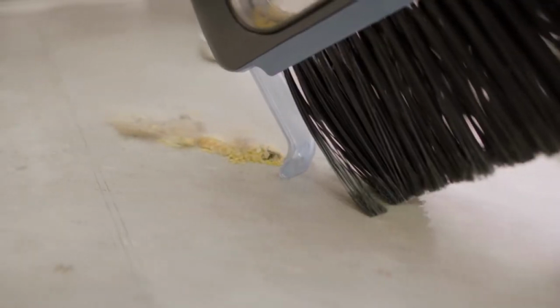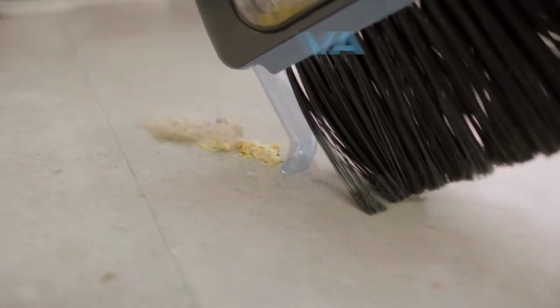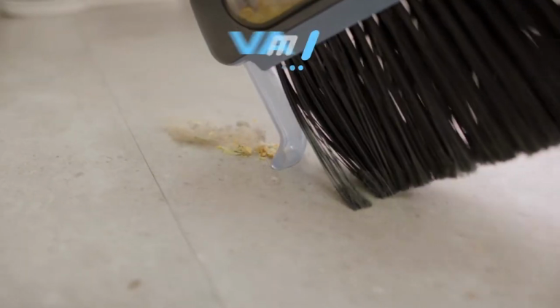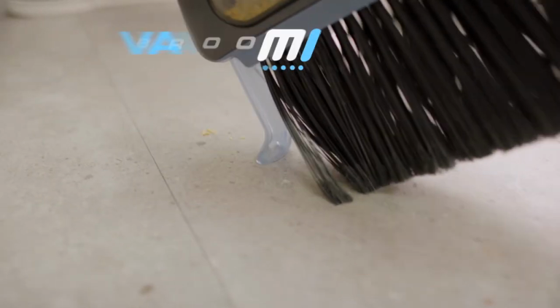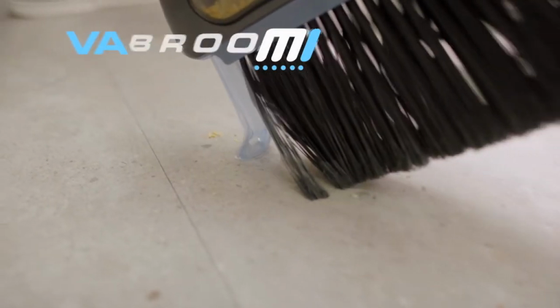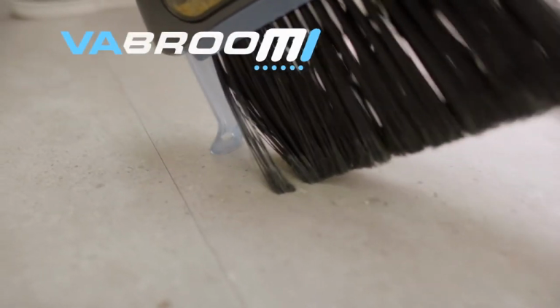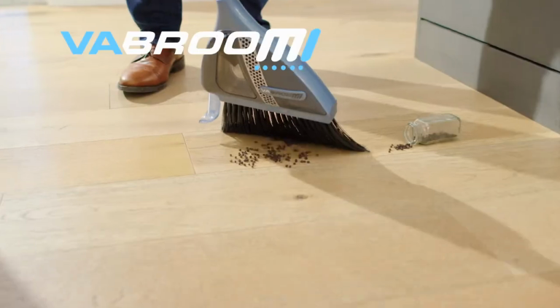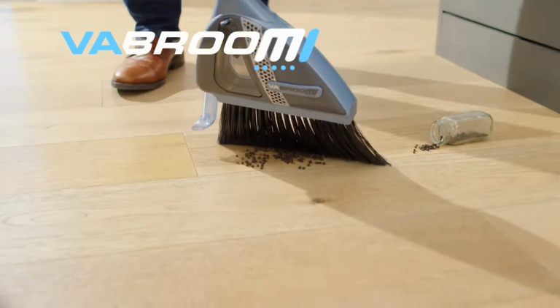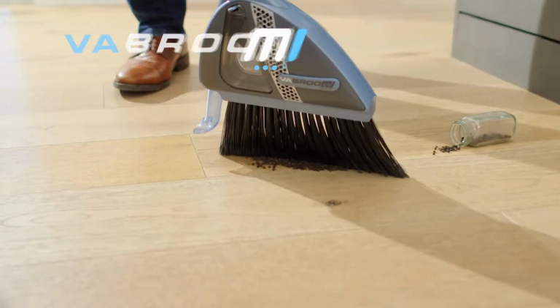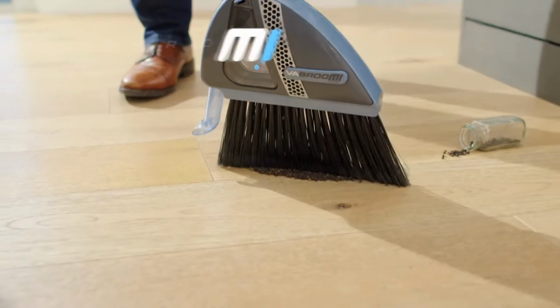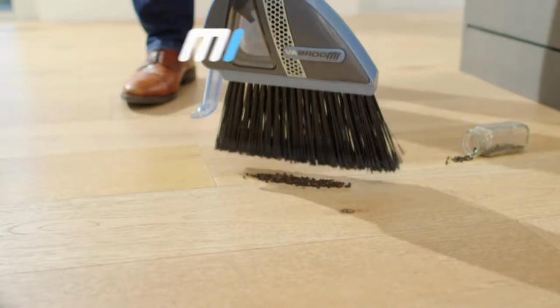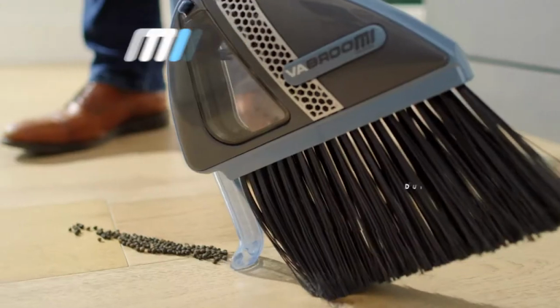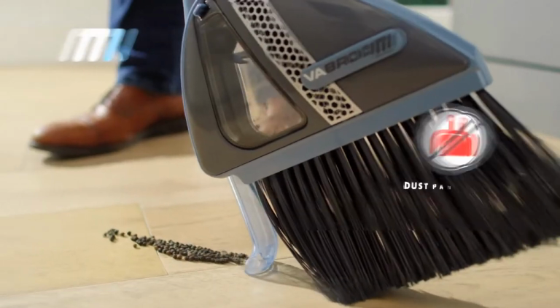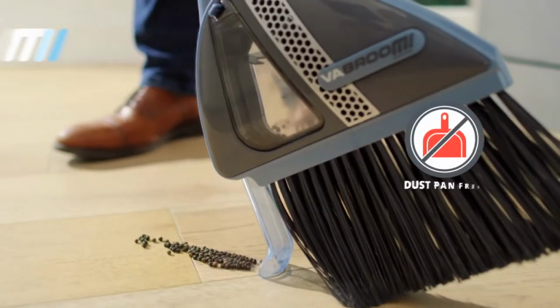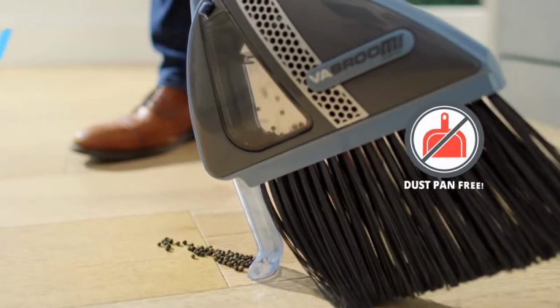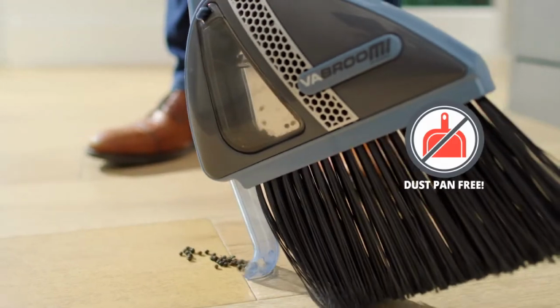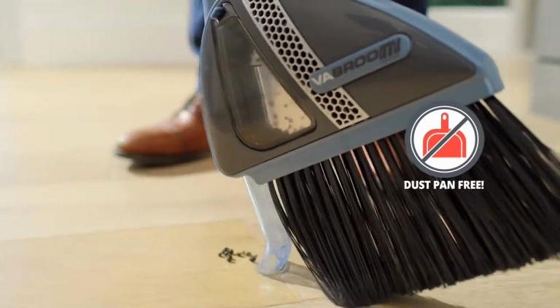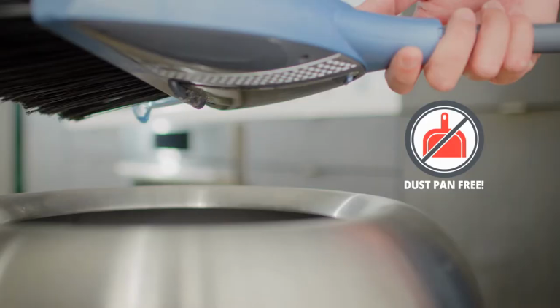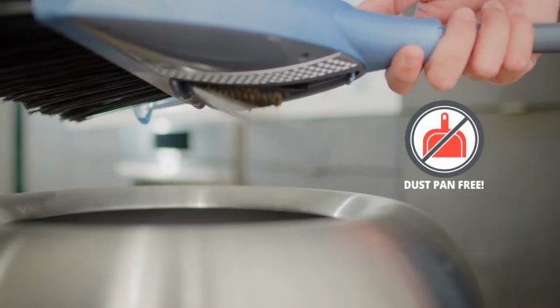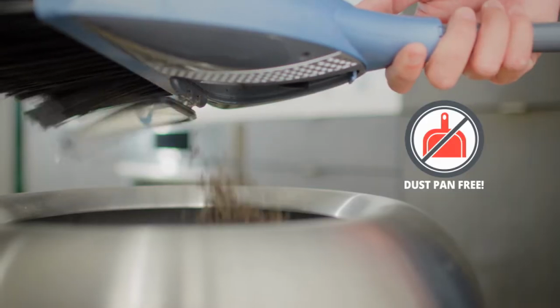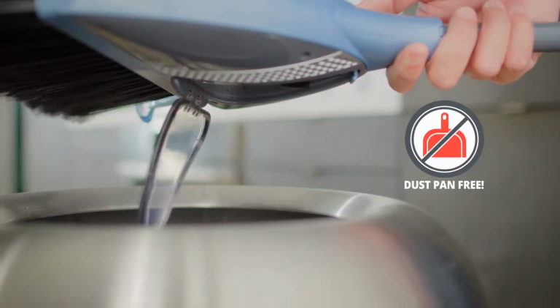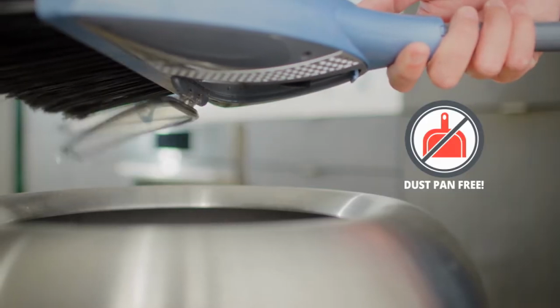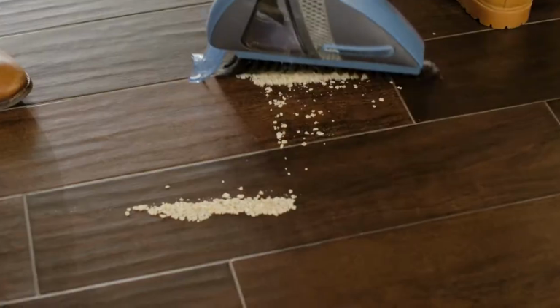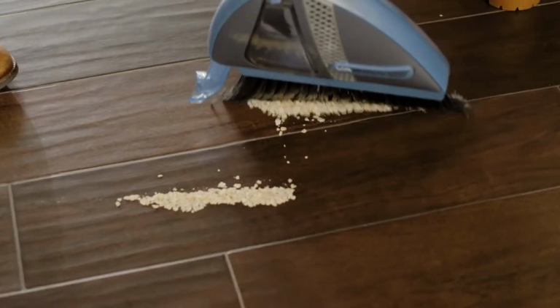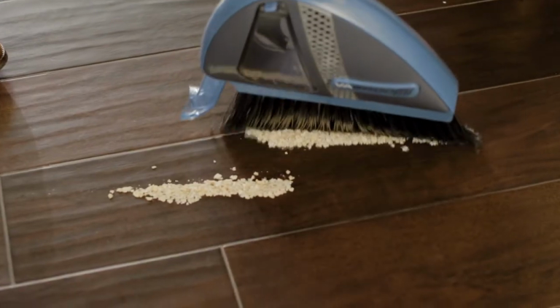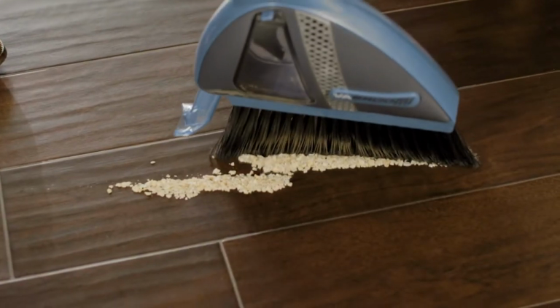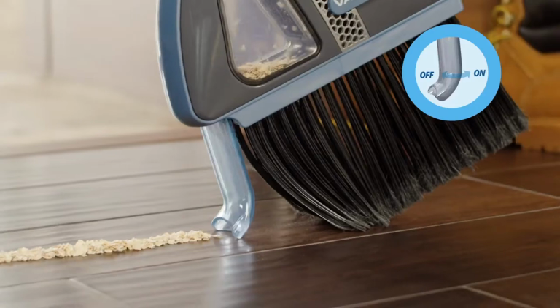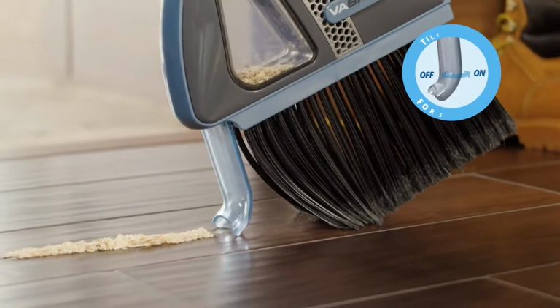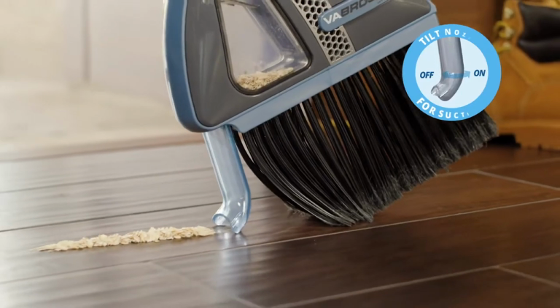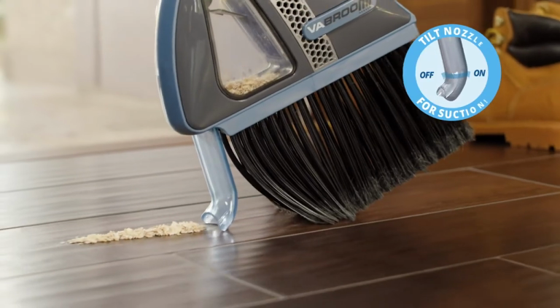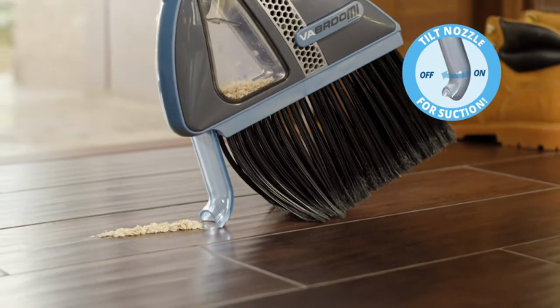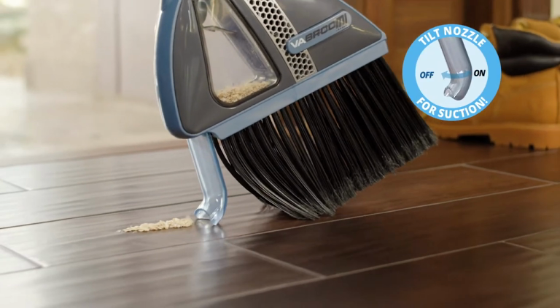Introducing The Broom, the clean sweep that's dustpan free. Now that's easy. Just sweep it up, then angle to suck.